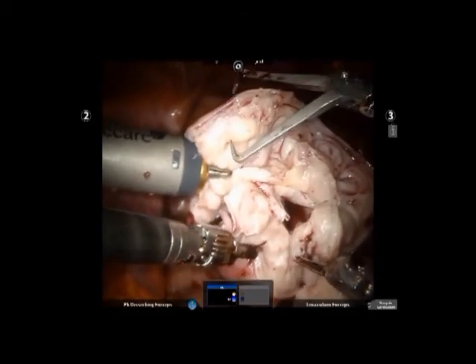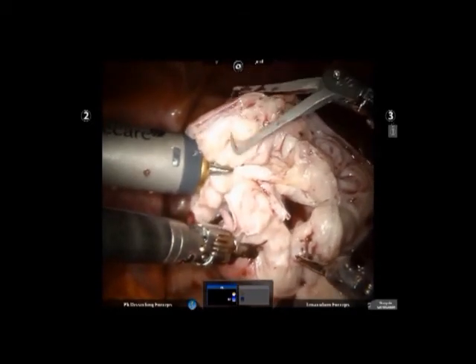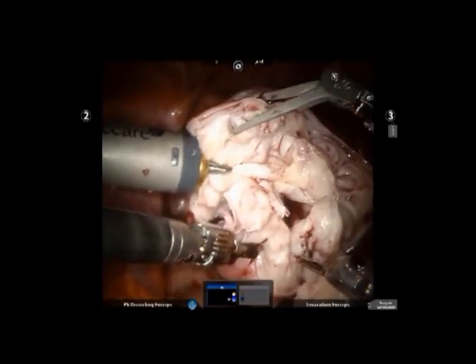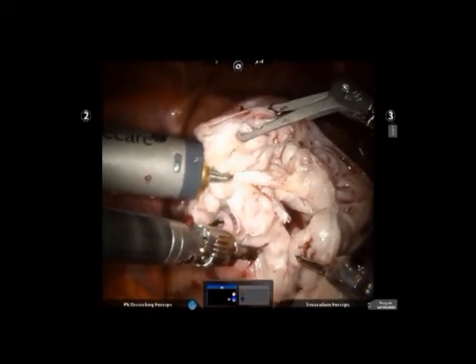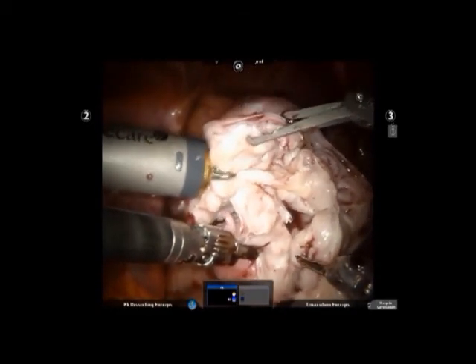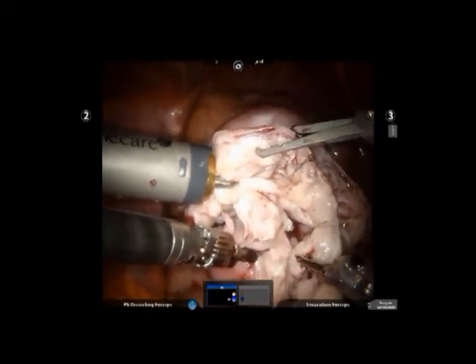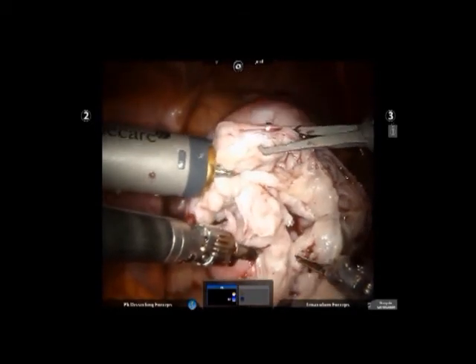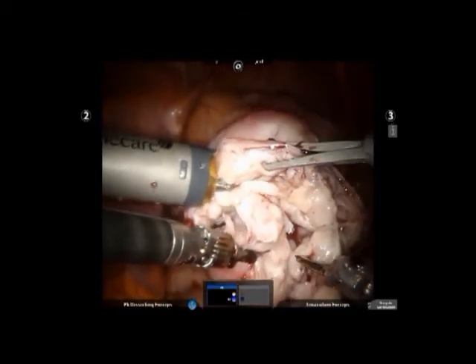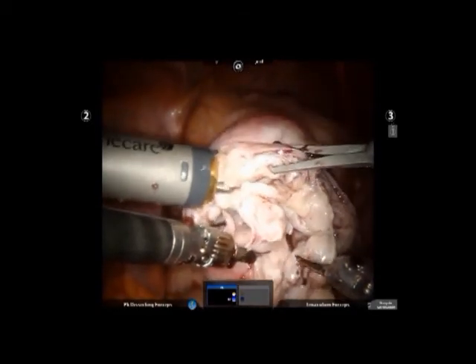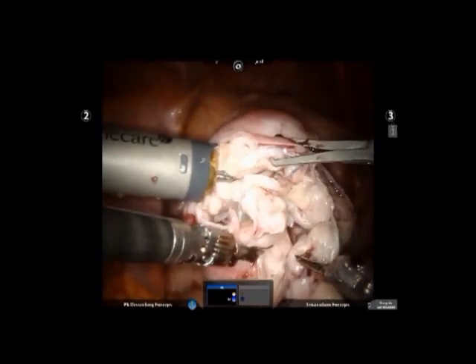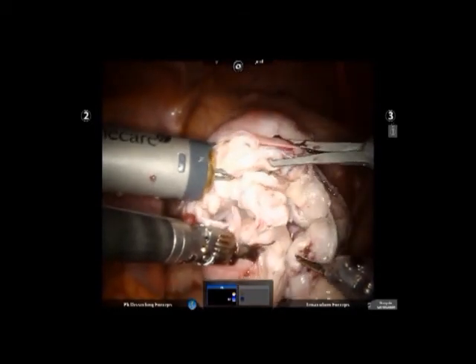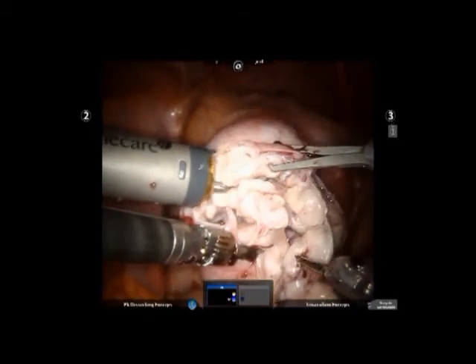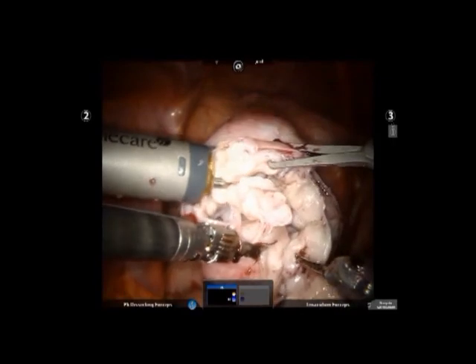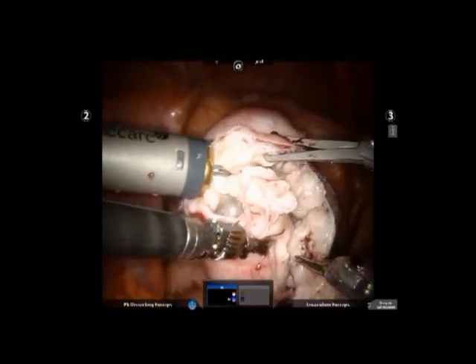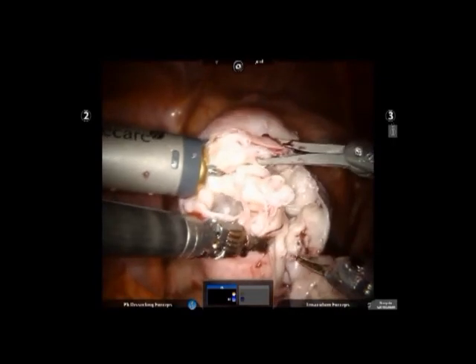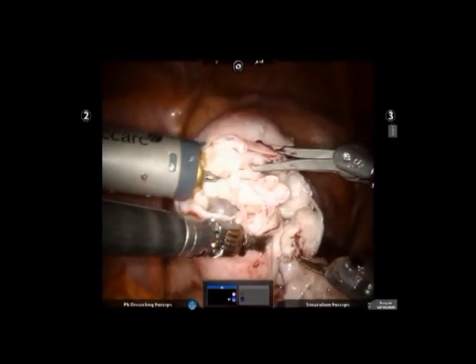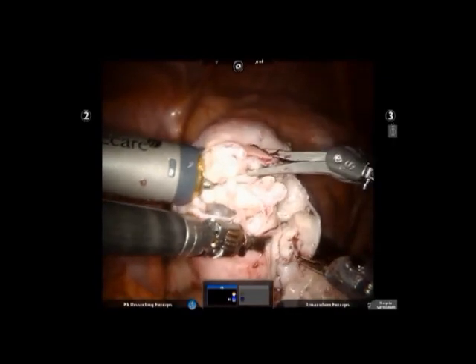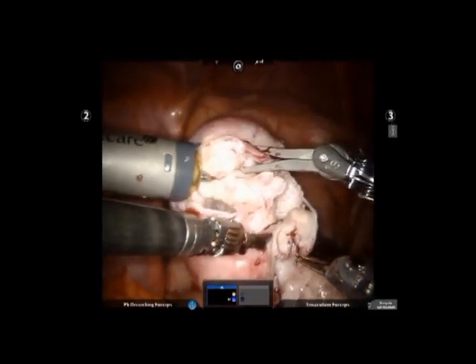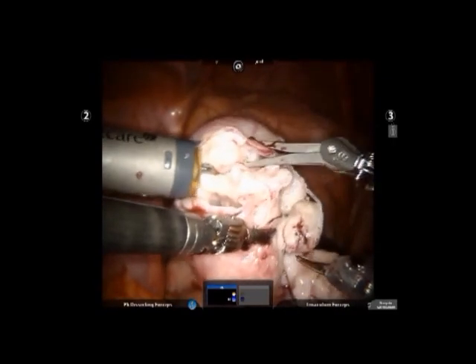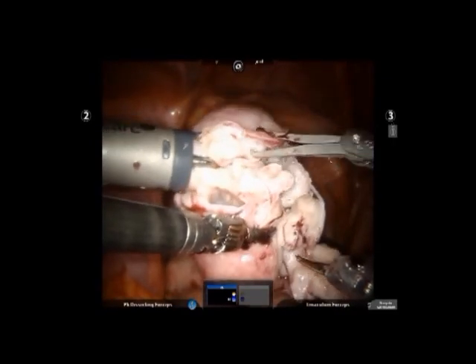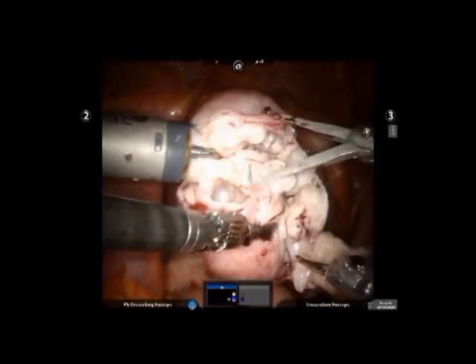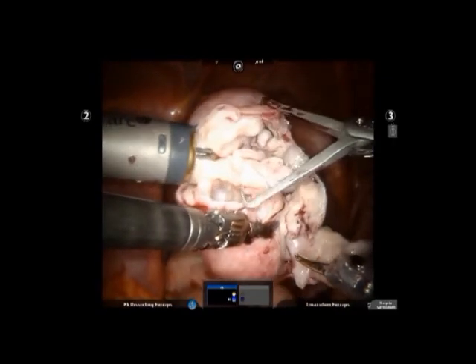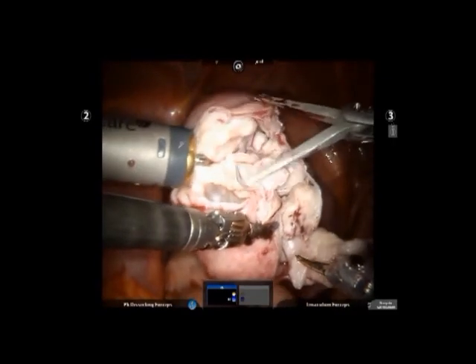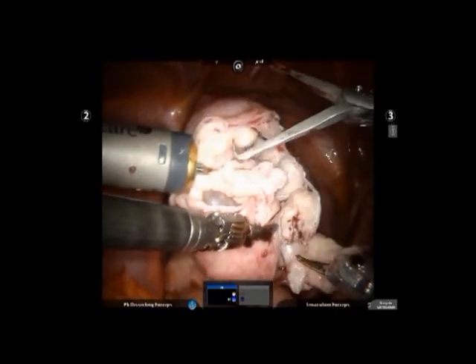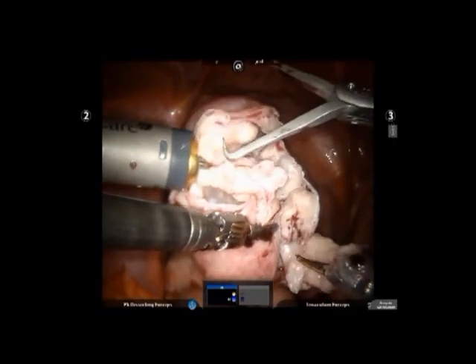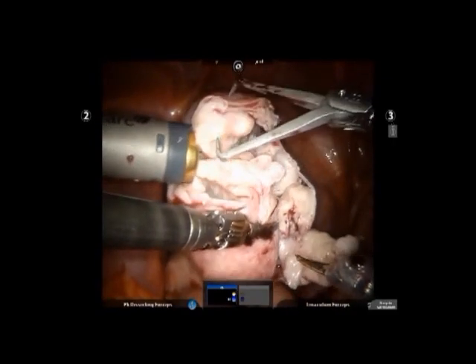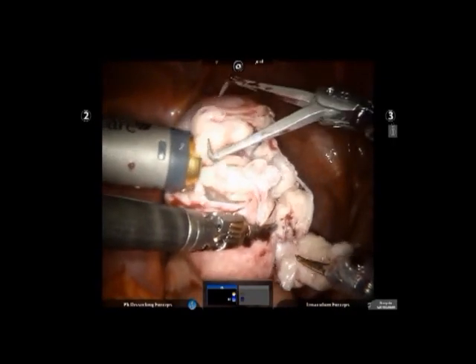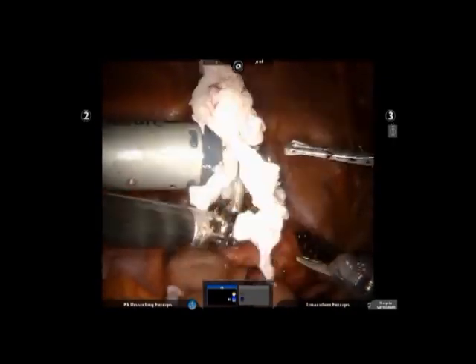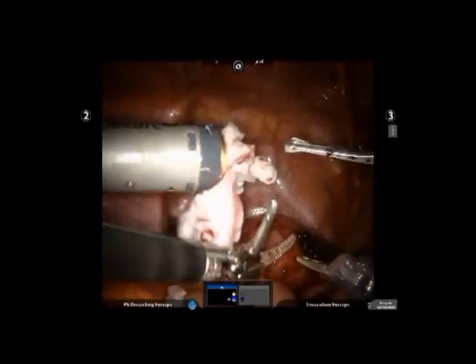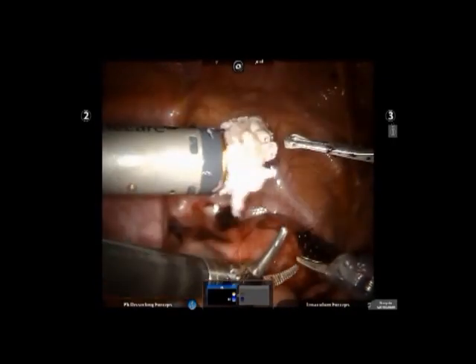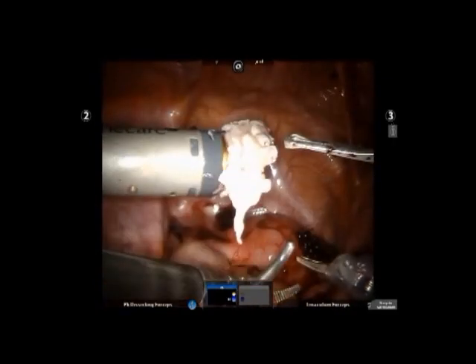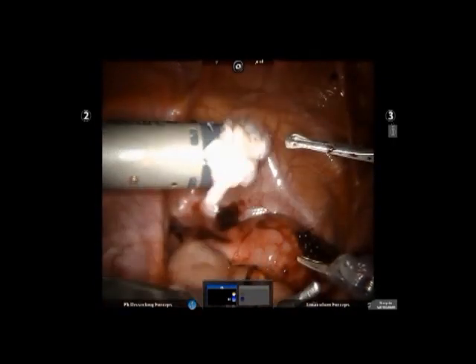This patient conceived within three months of surgery and currently her pregnancy is ongoing with no complications.